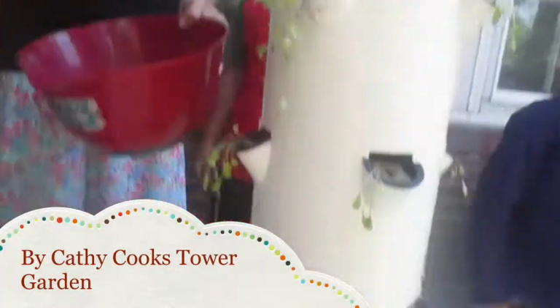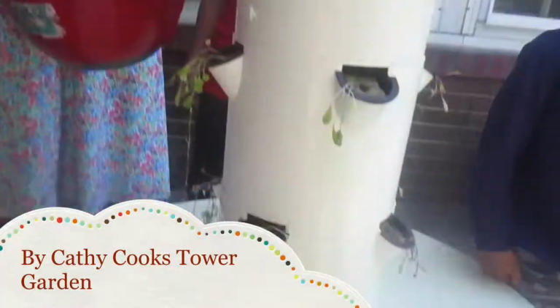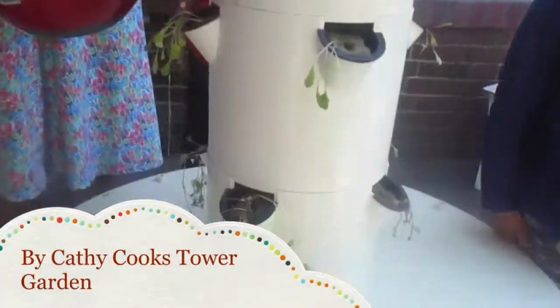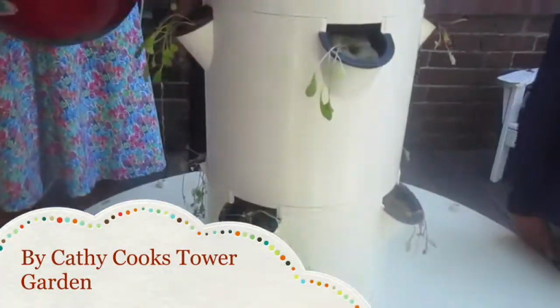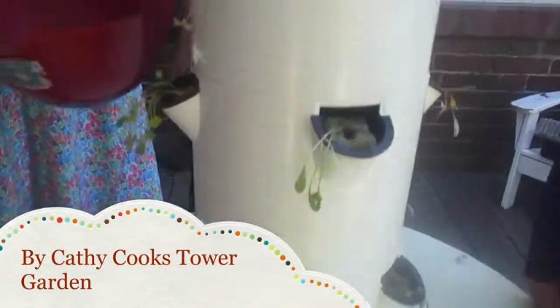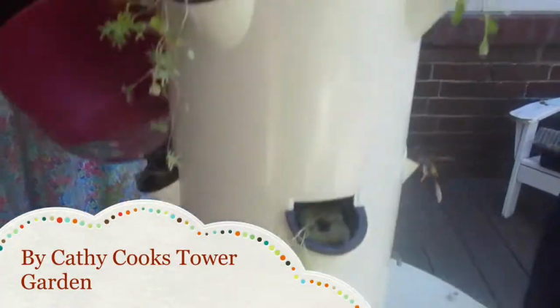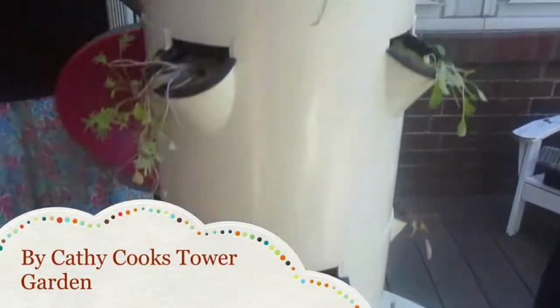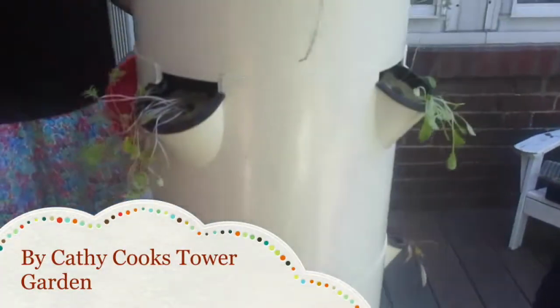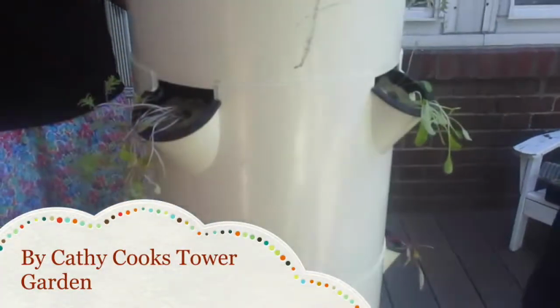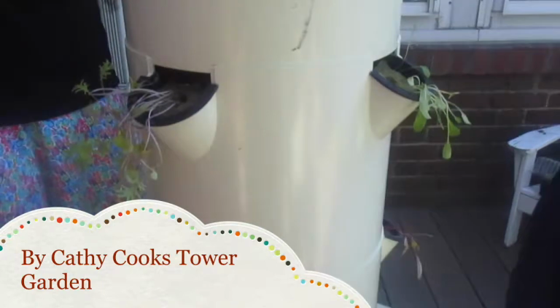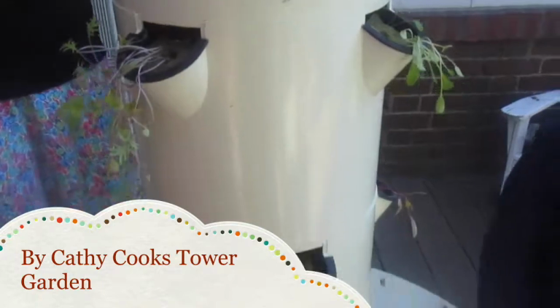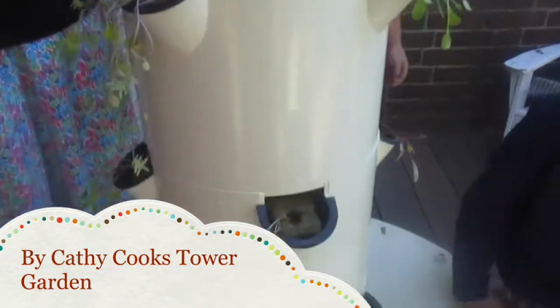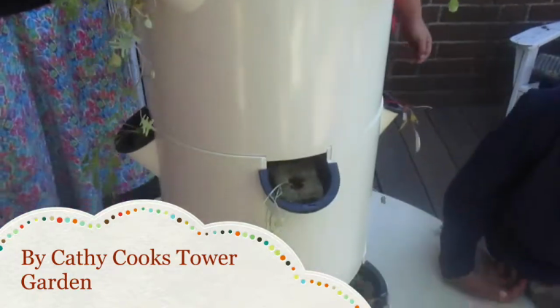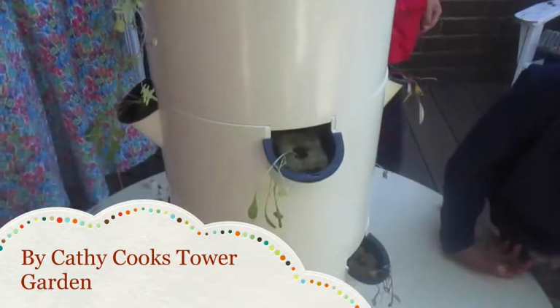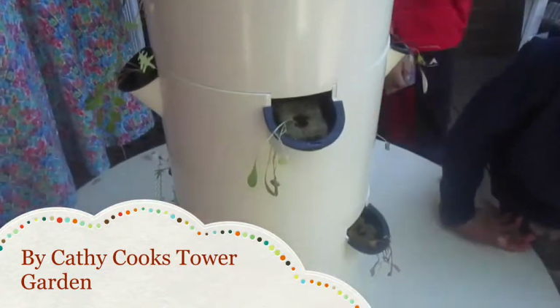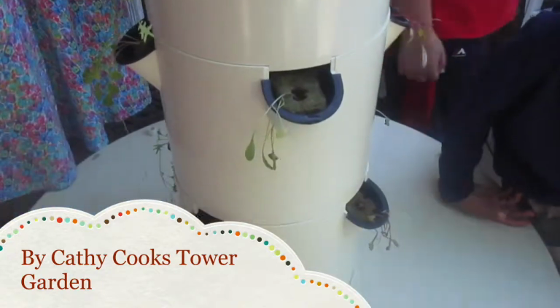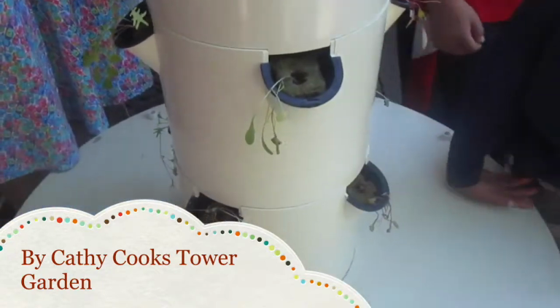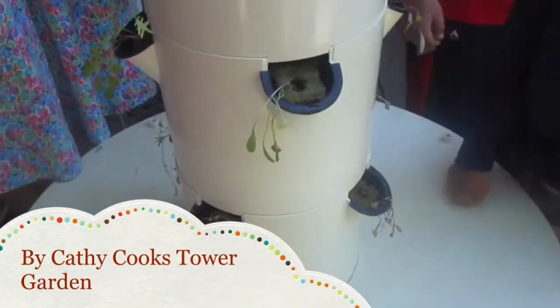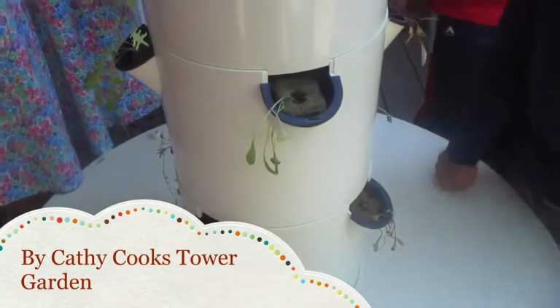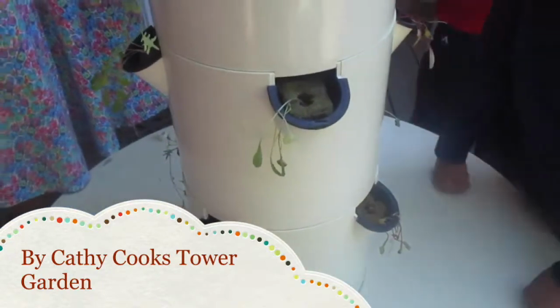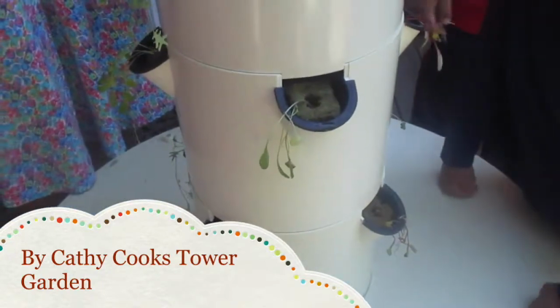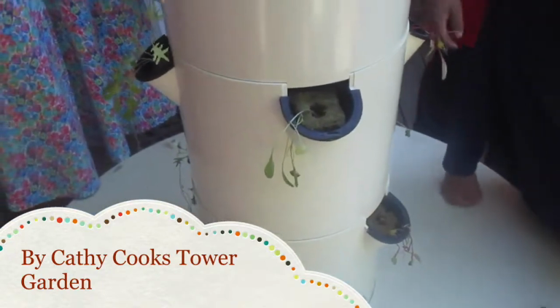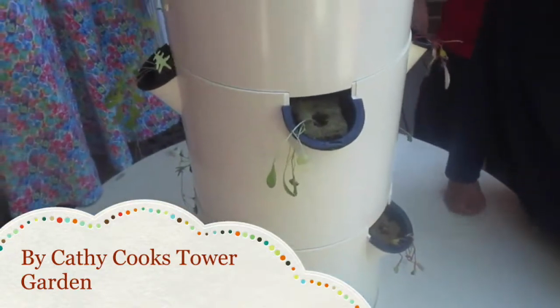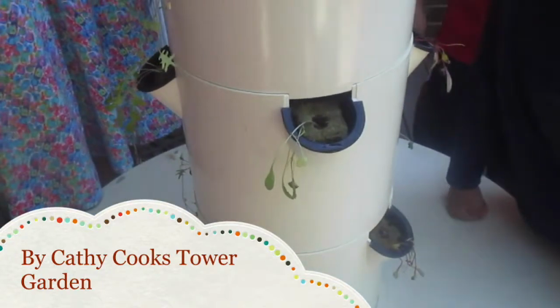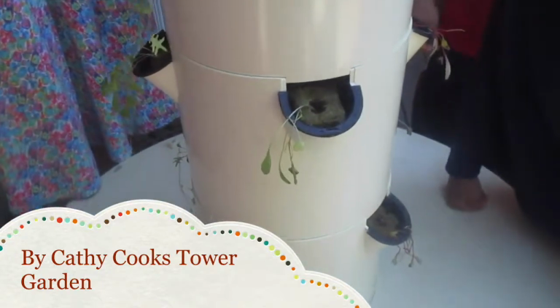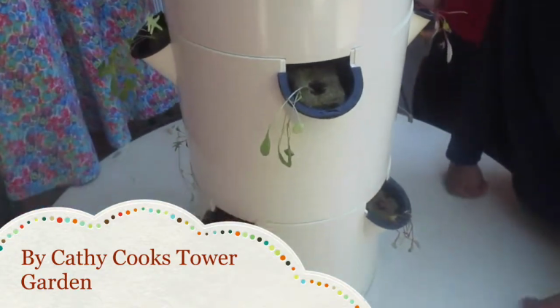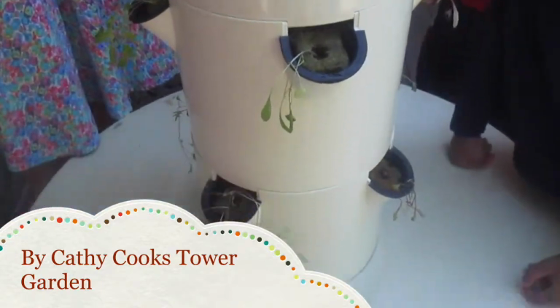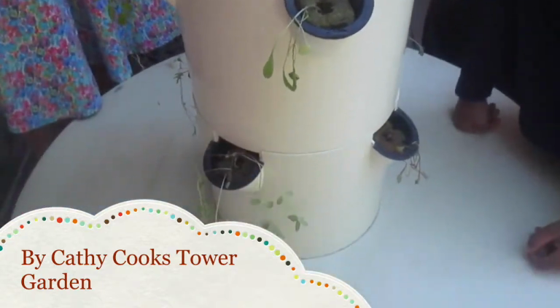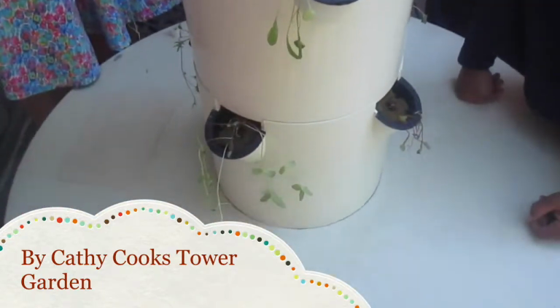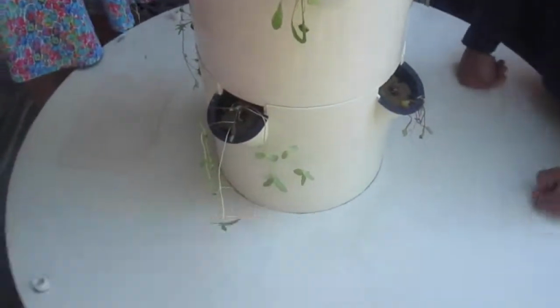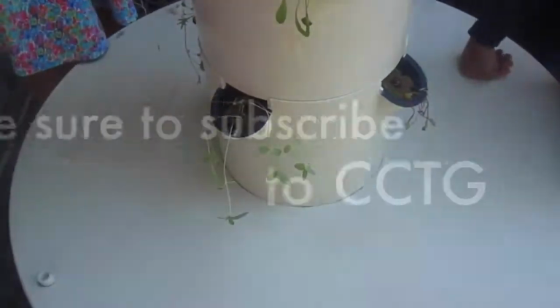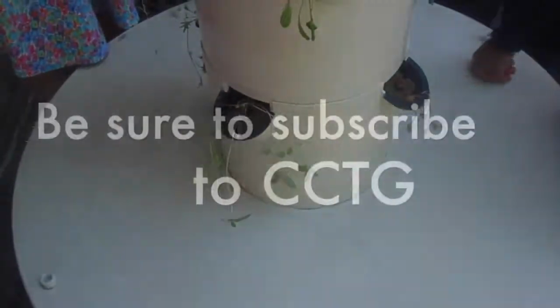Now I'll turn my Tower Garden back on so that my plants can get their nutrition.